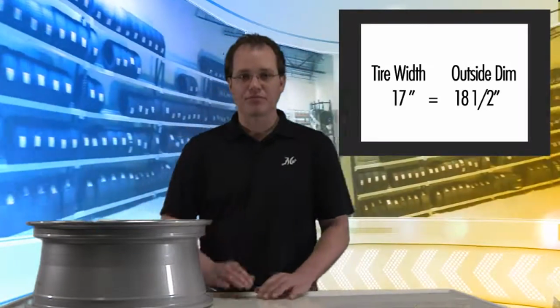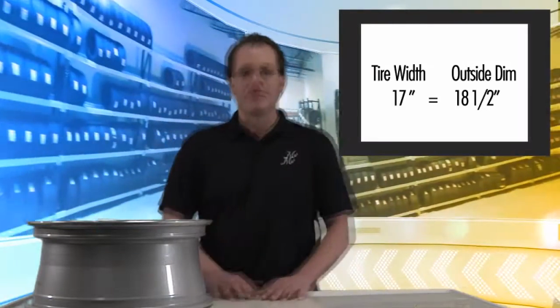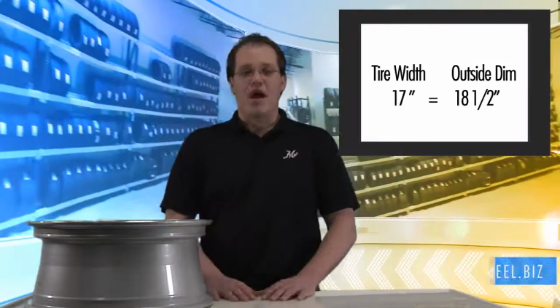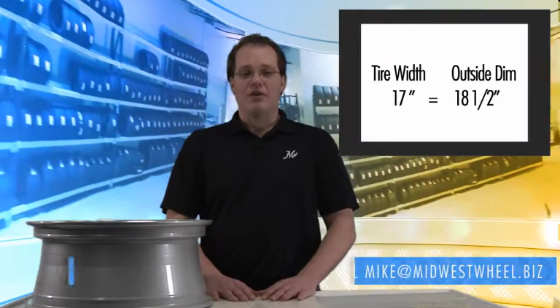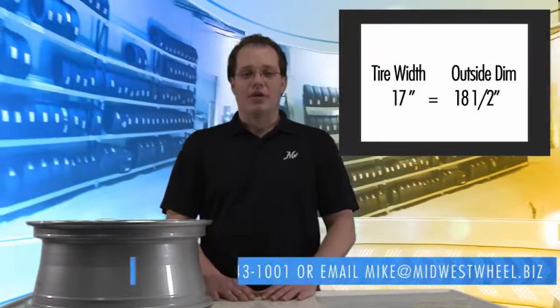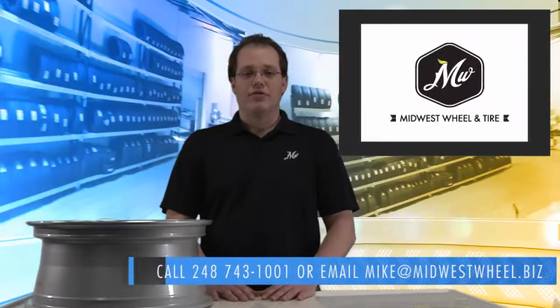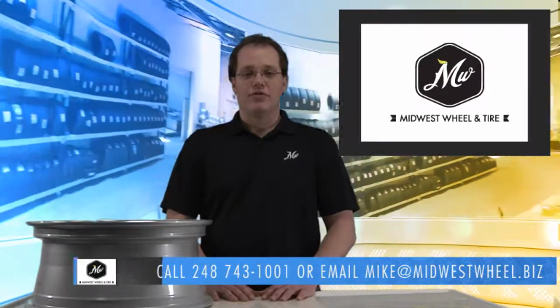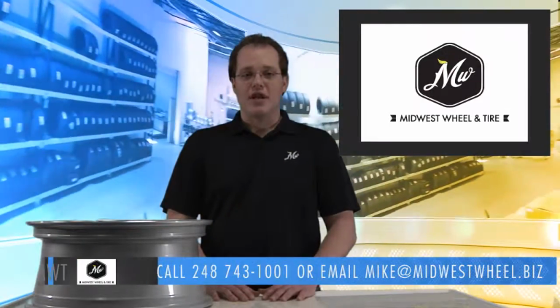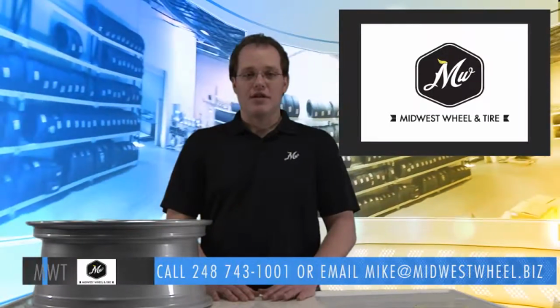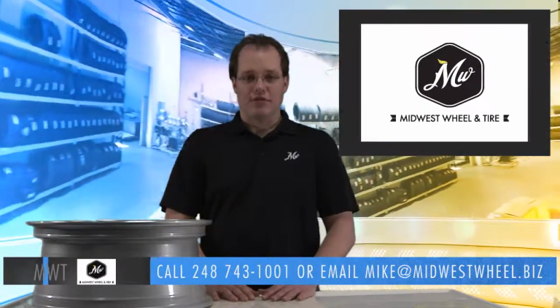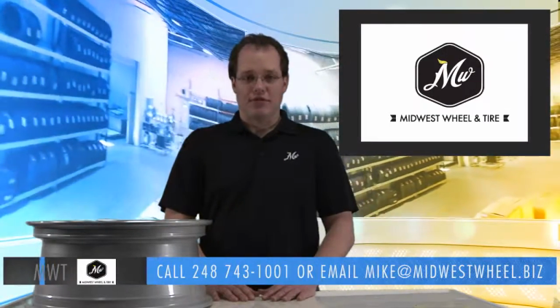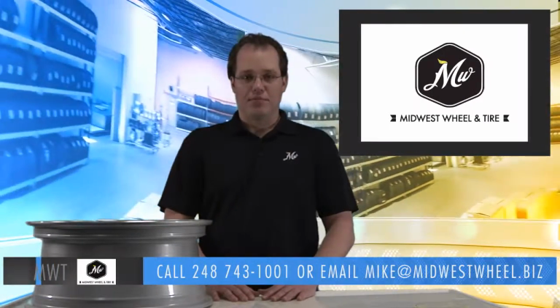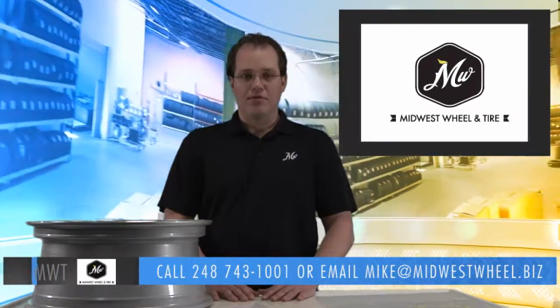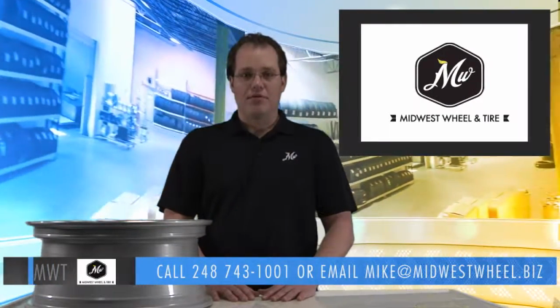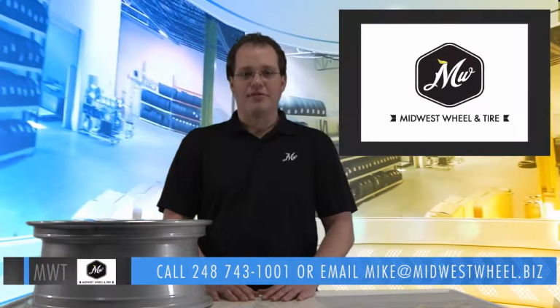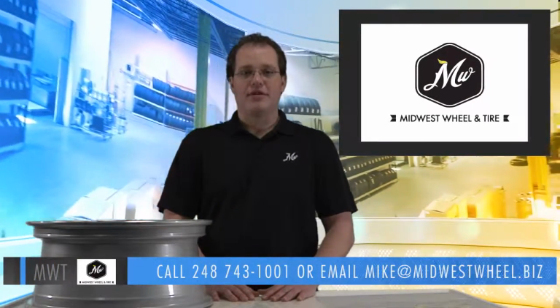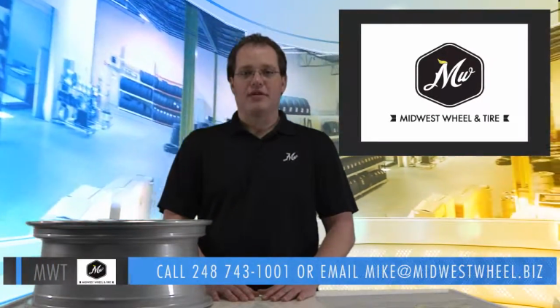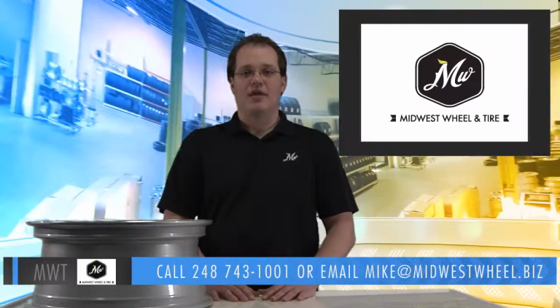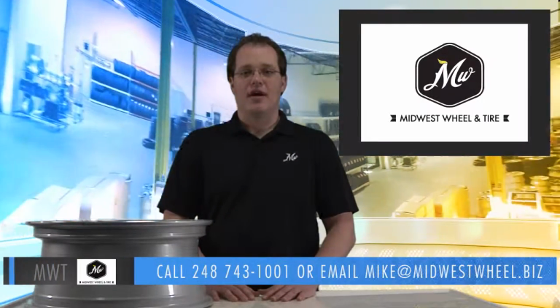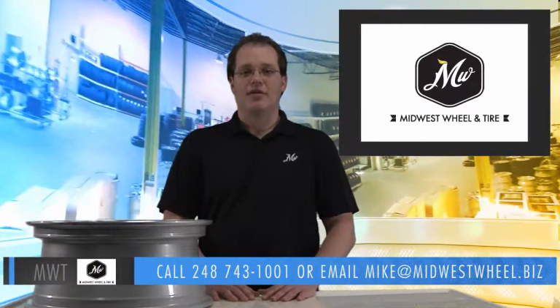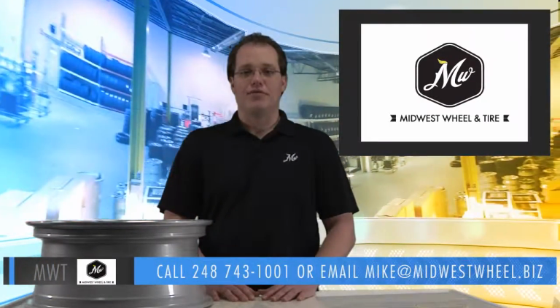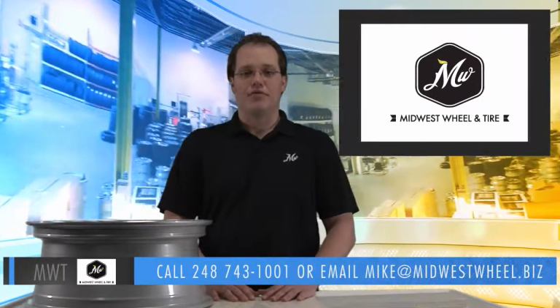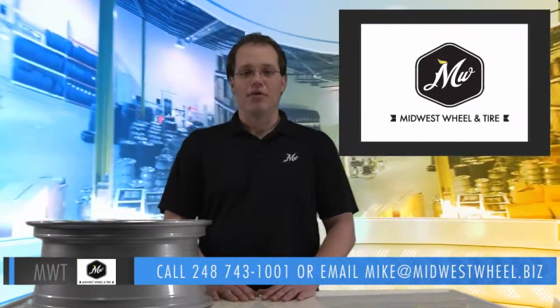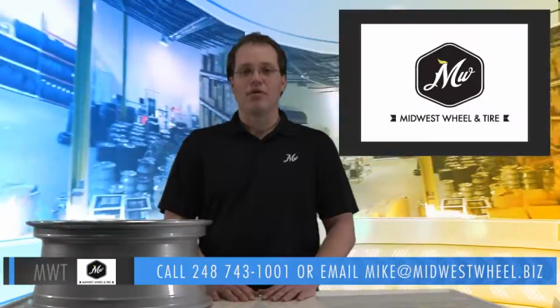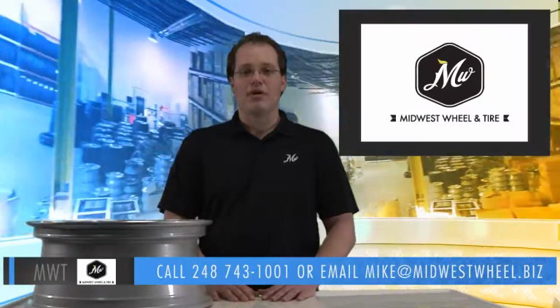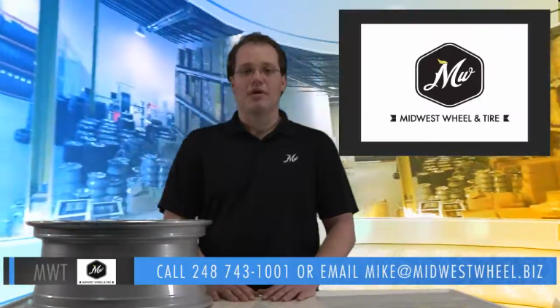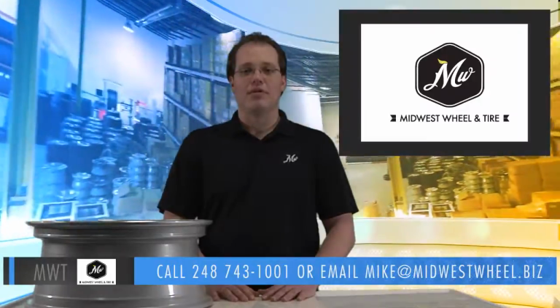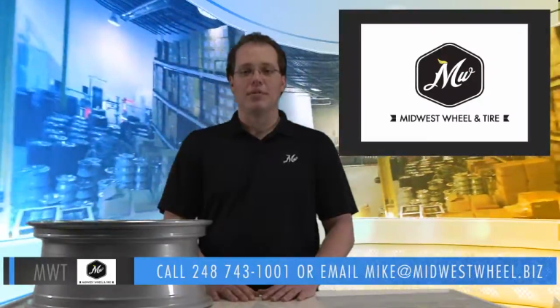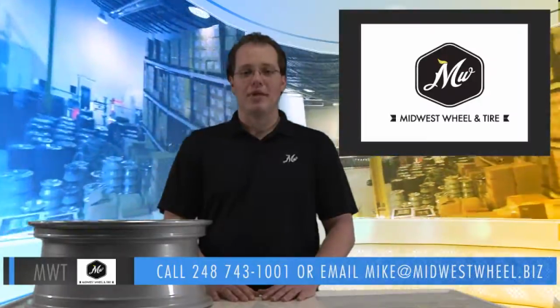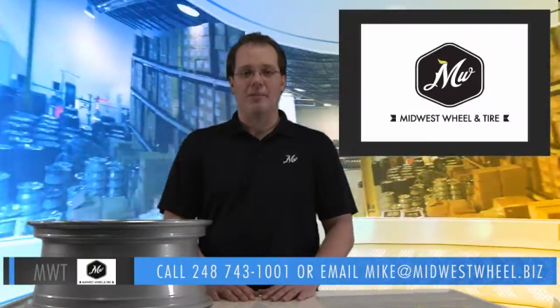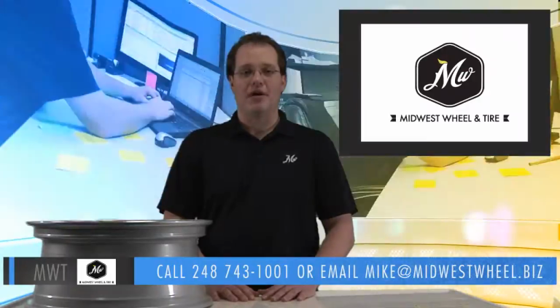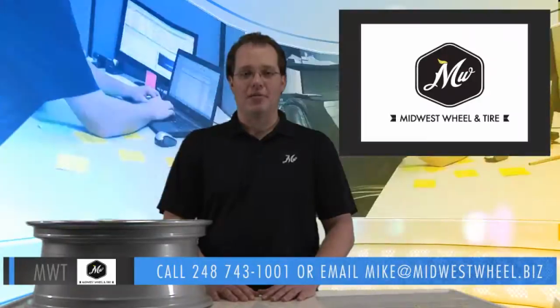If you have any questions or you need any assistance, please don't hesitate to contact us via phone or email and we would be happy to help.